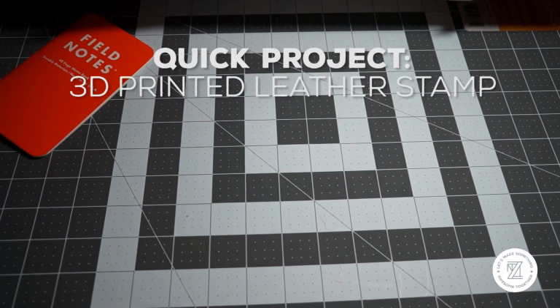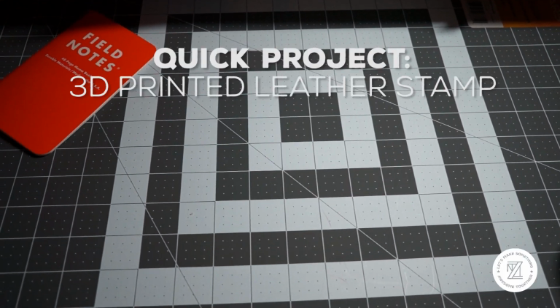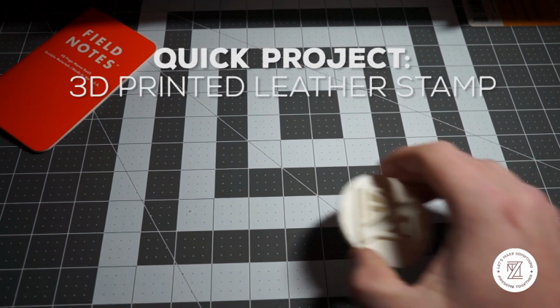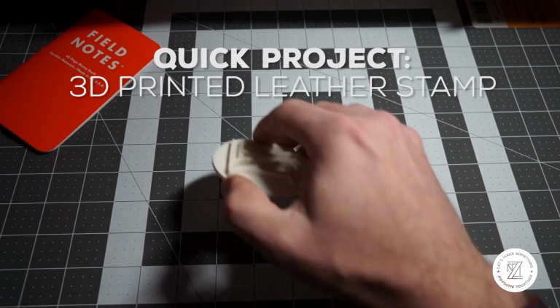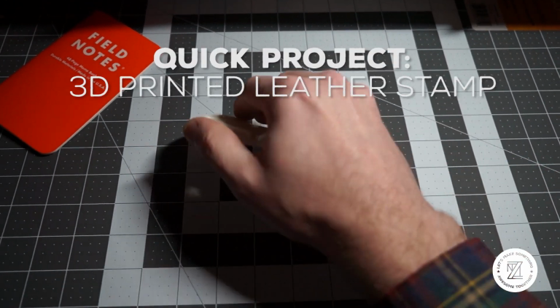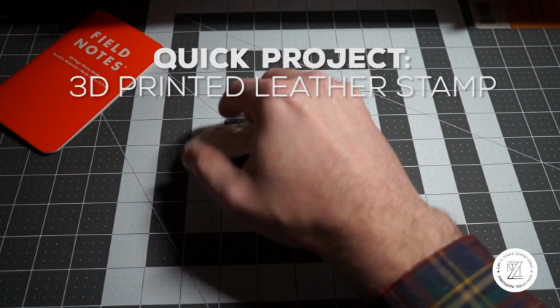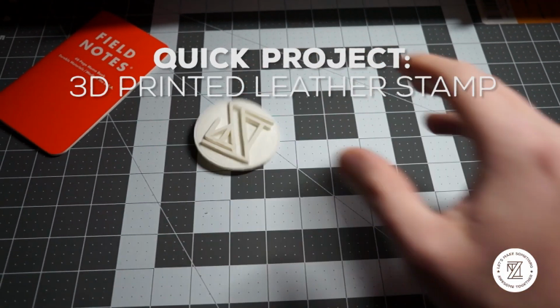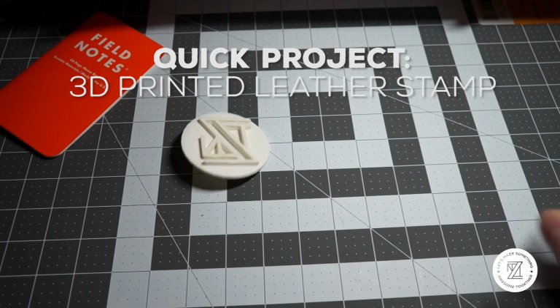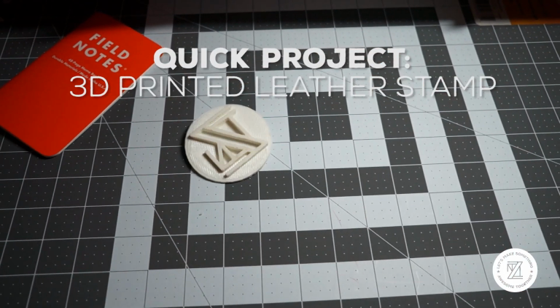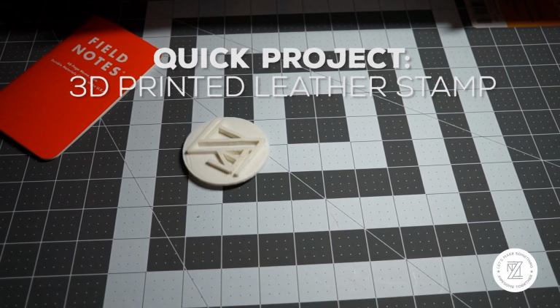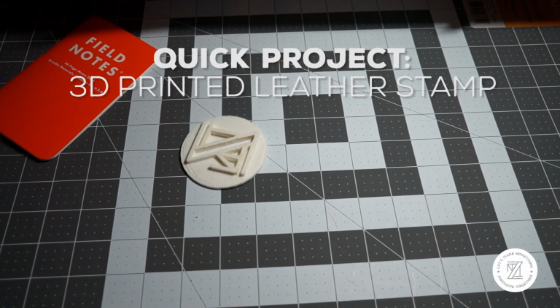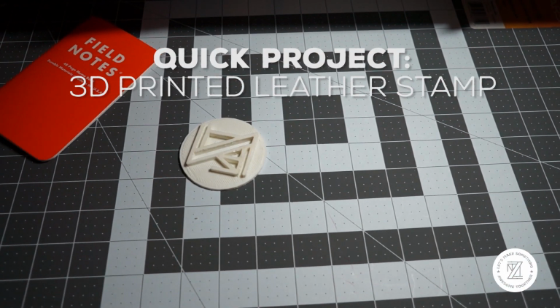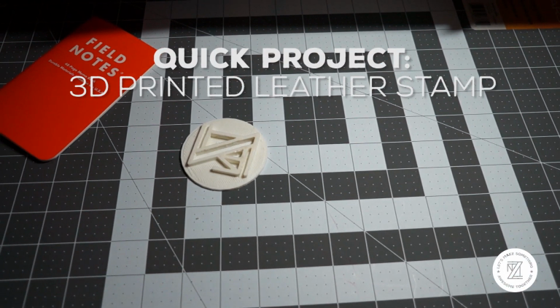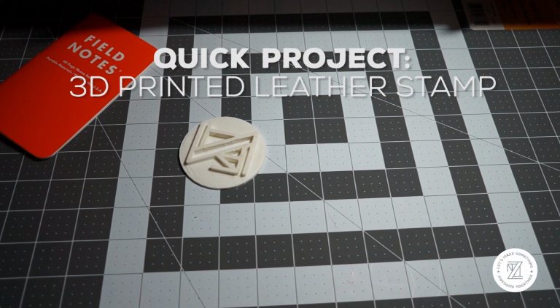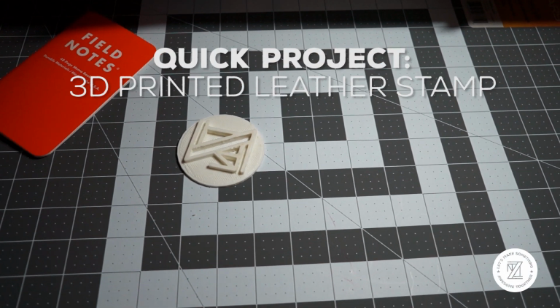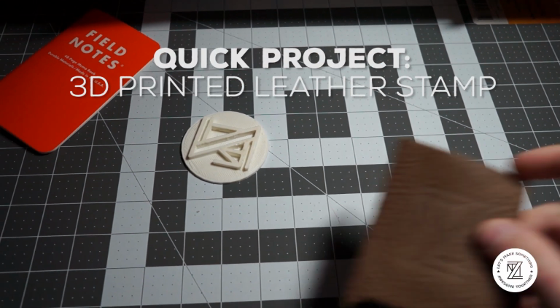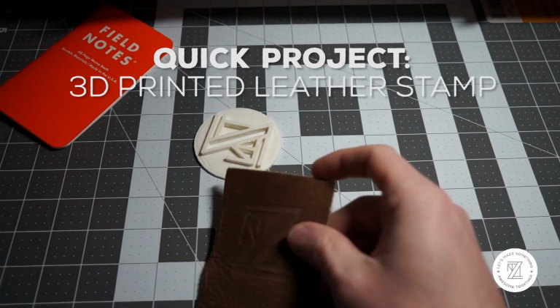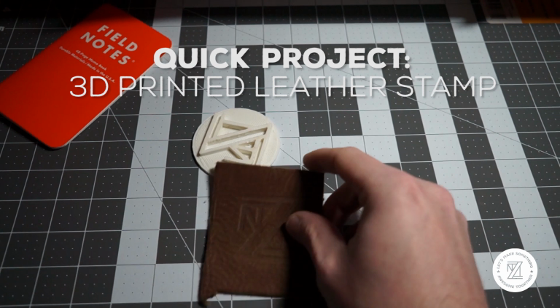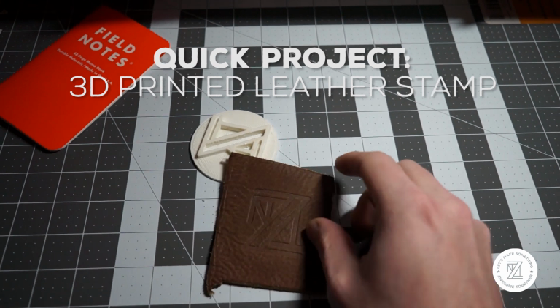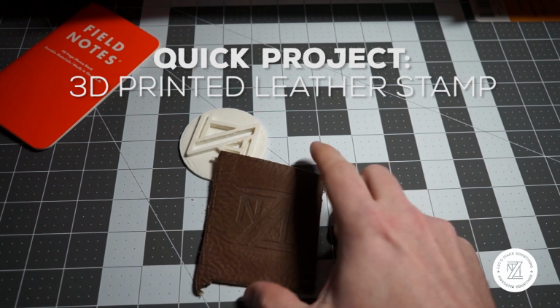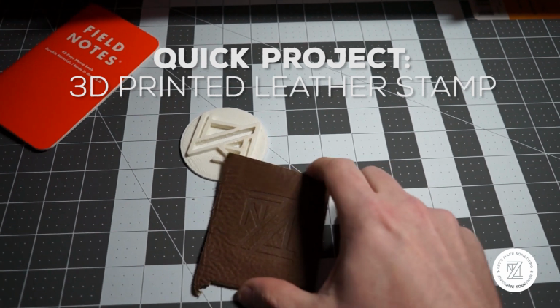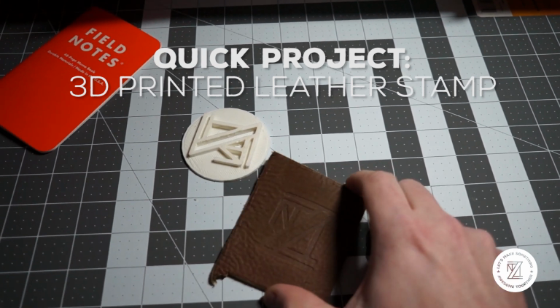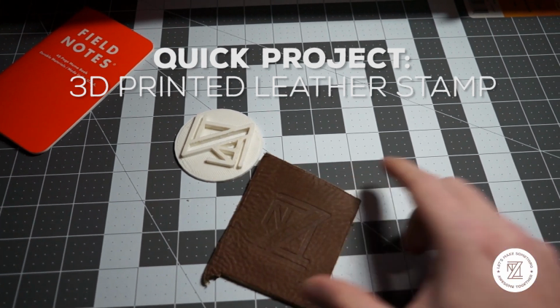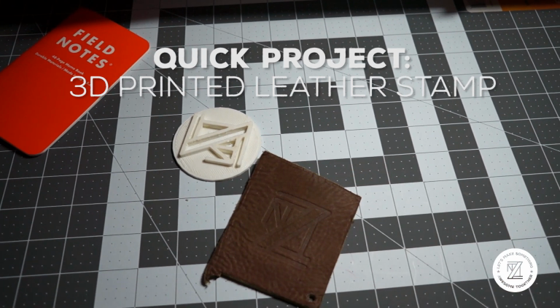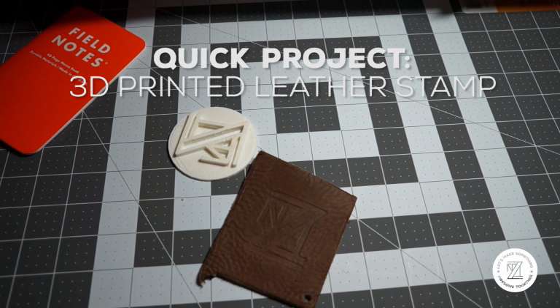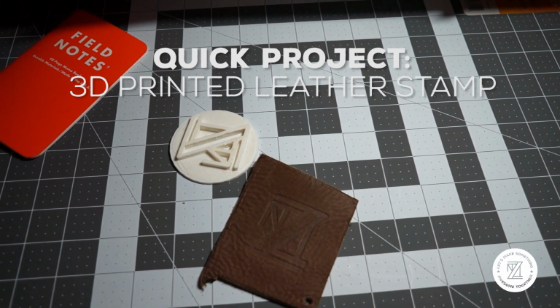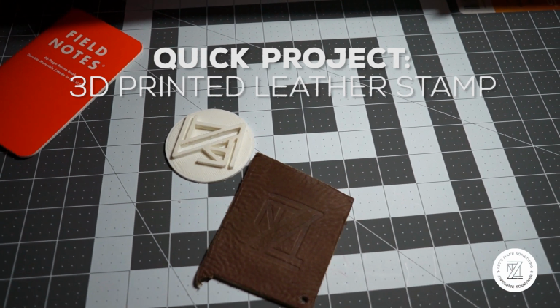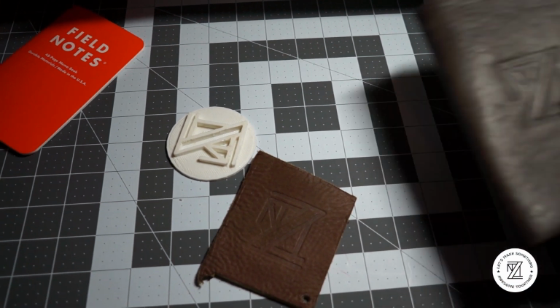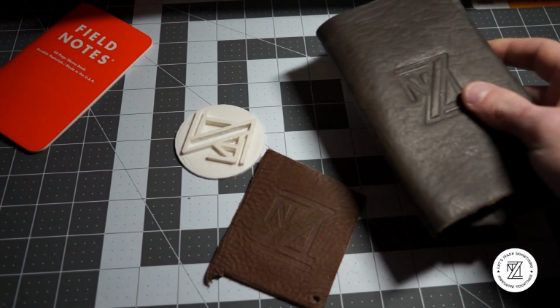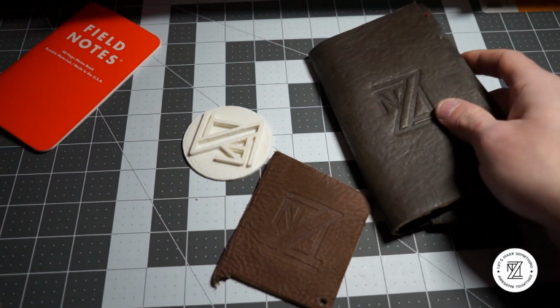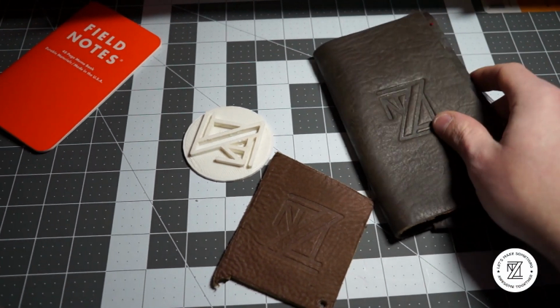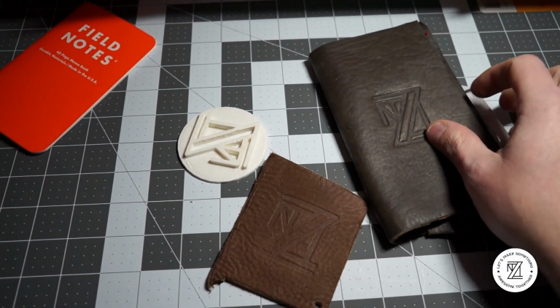In this quick project video I'm going to show you how to 3D print your own custom leather stamp in just a few hours.